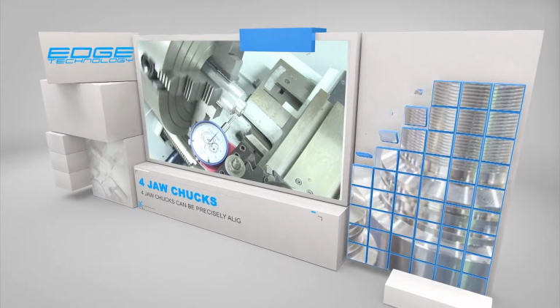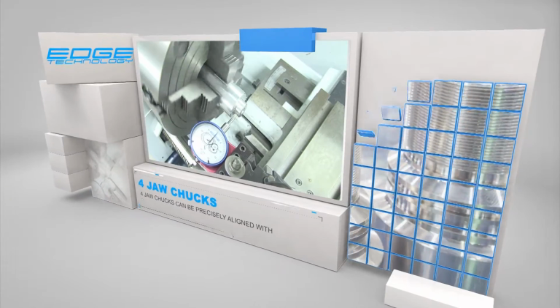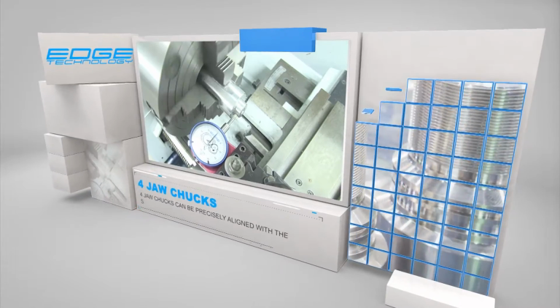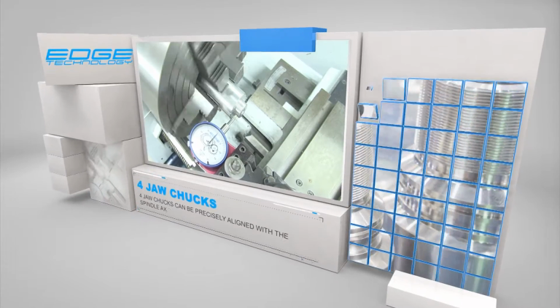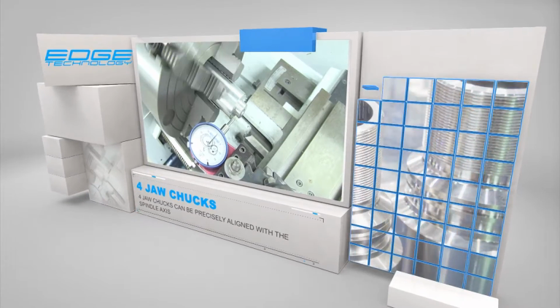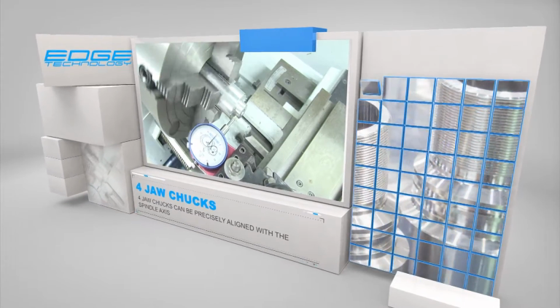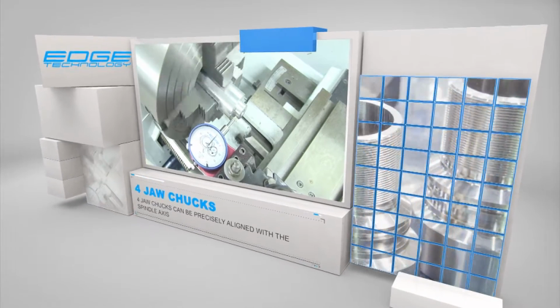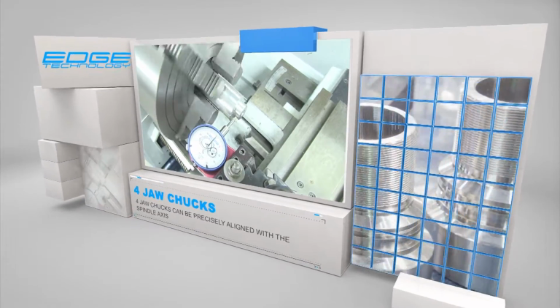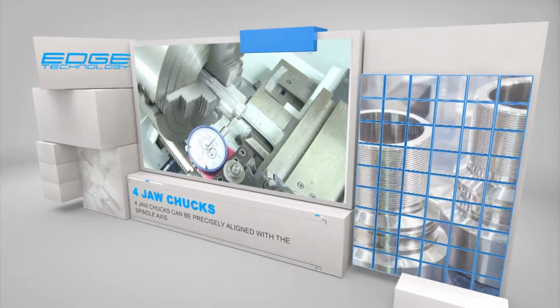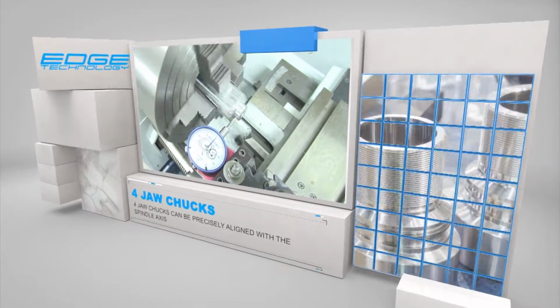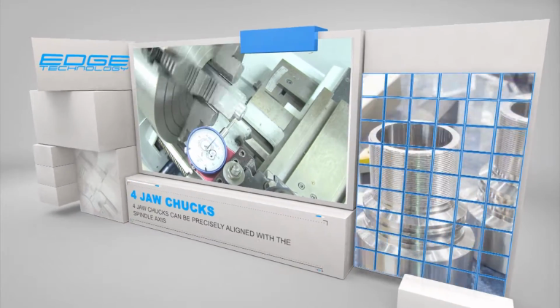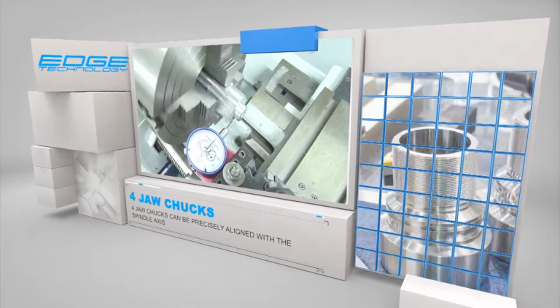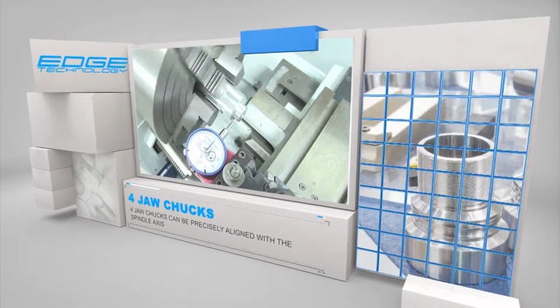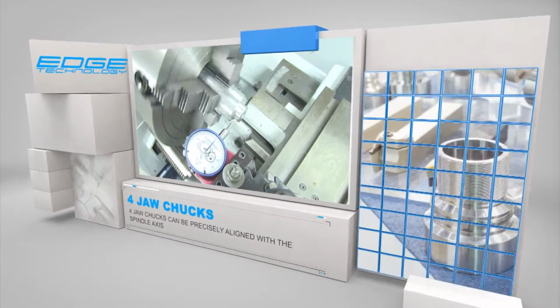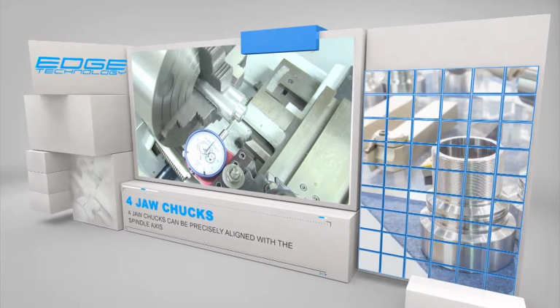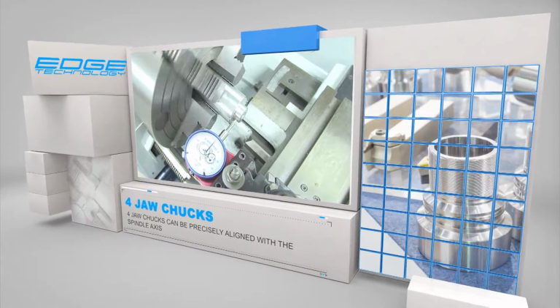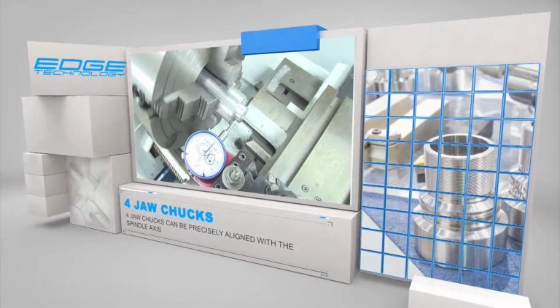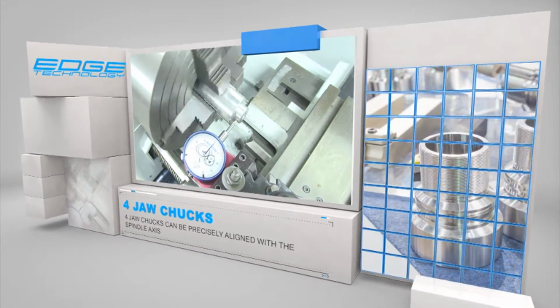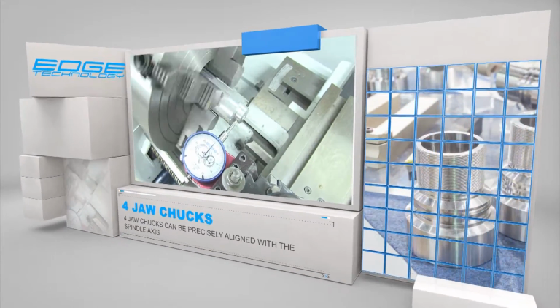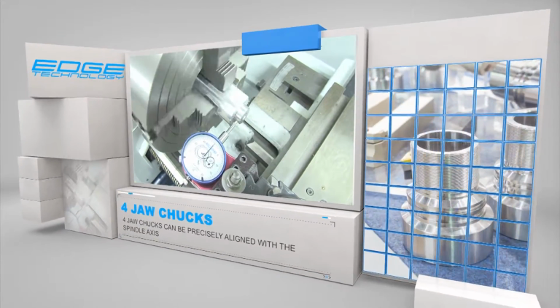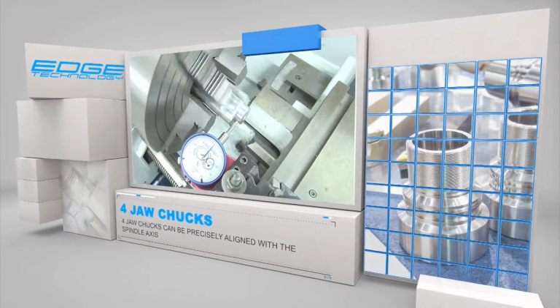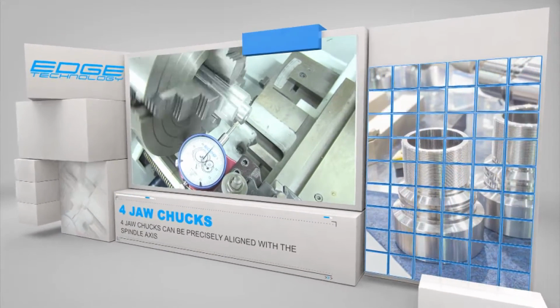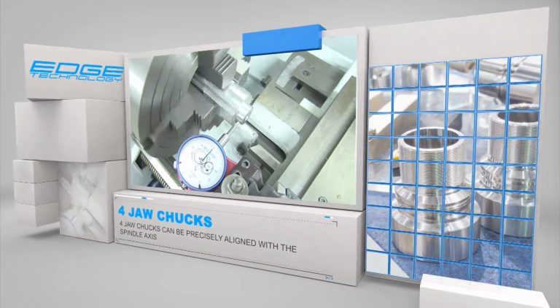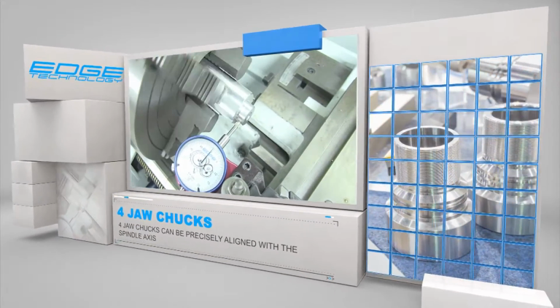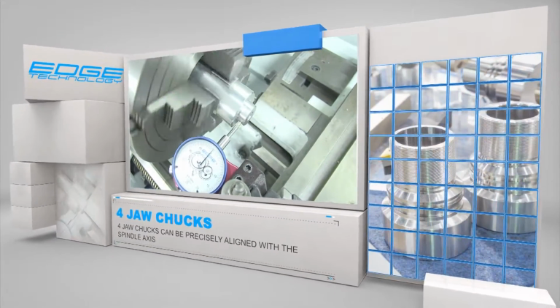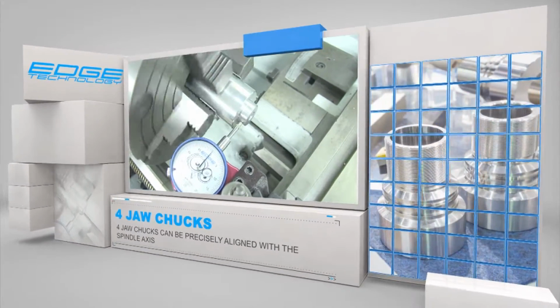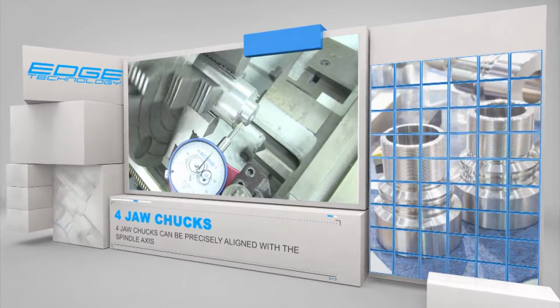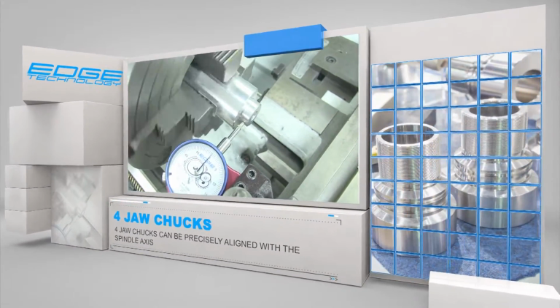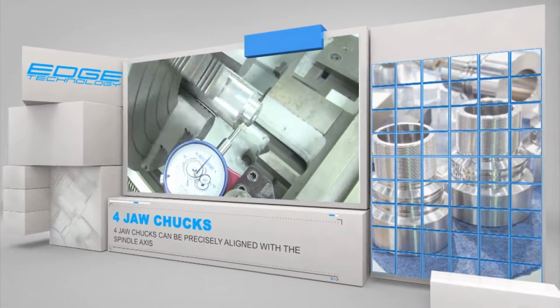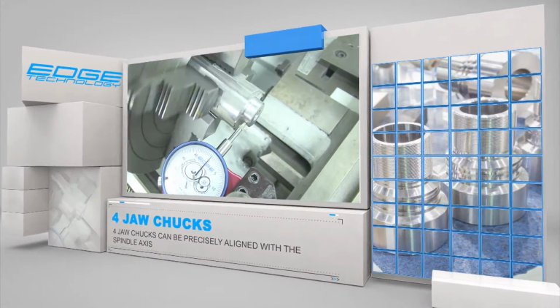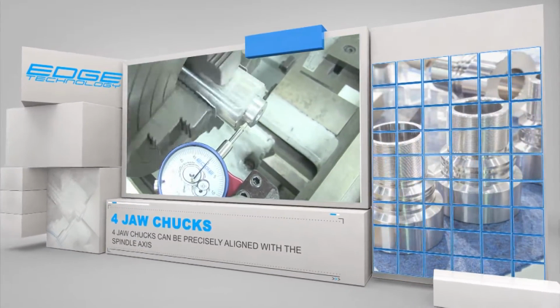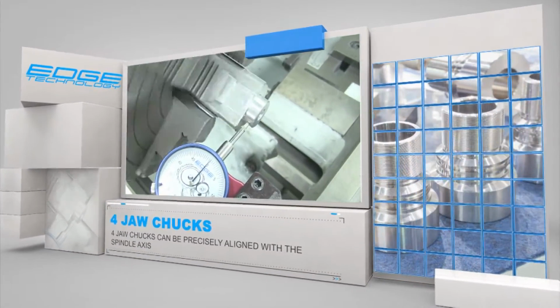Four jaw chucks can also be used to align irregular shape parts to the spindle axis.